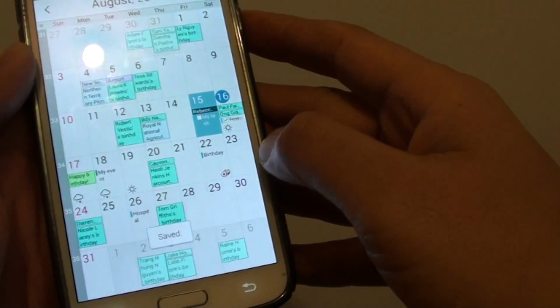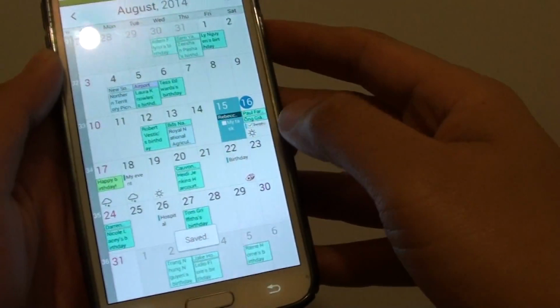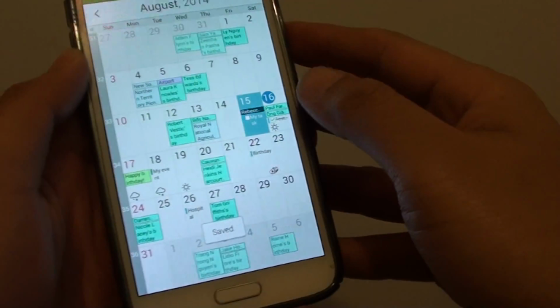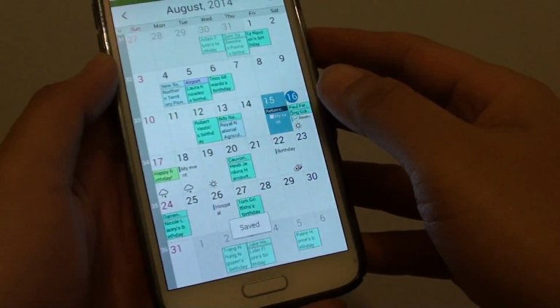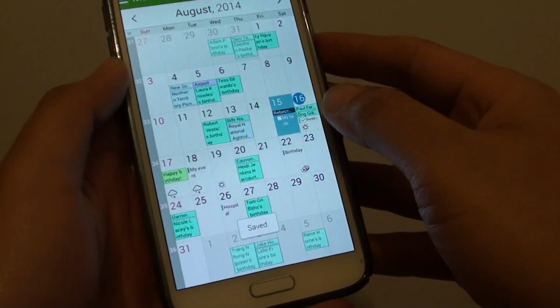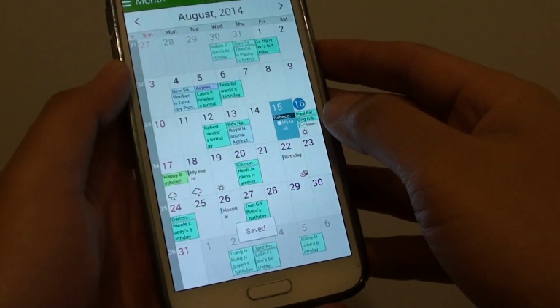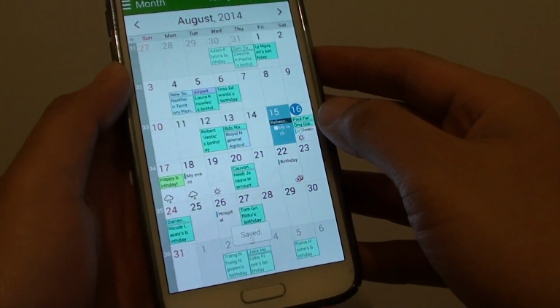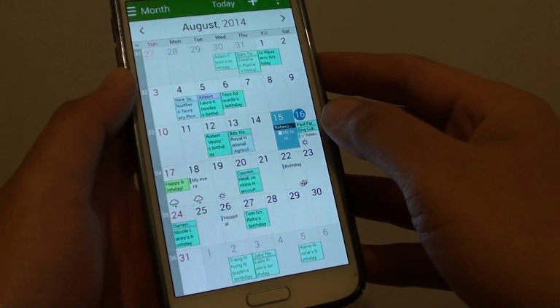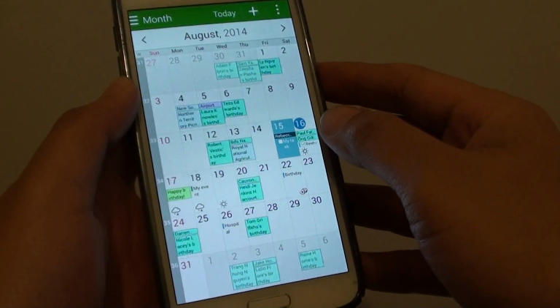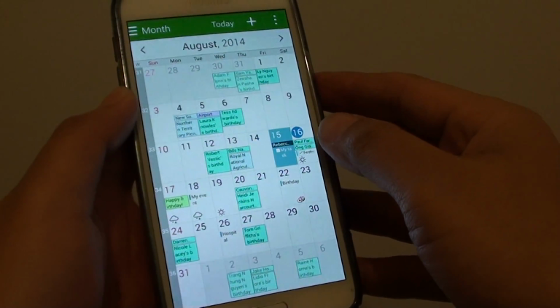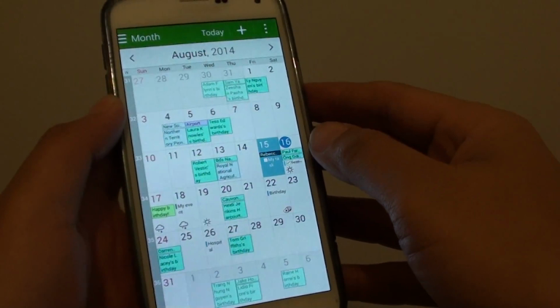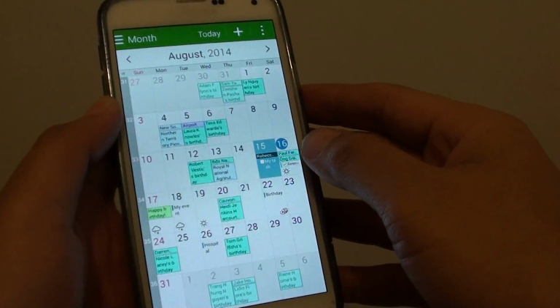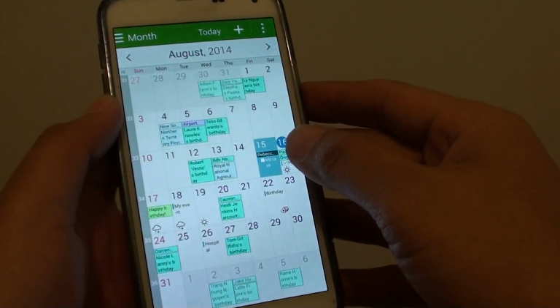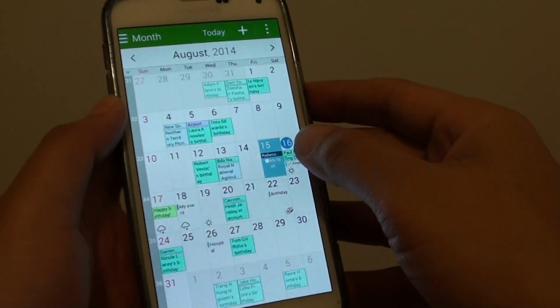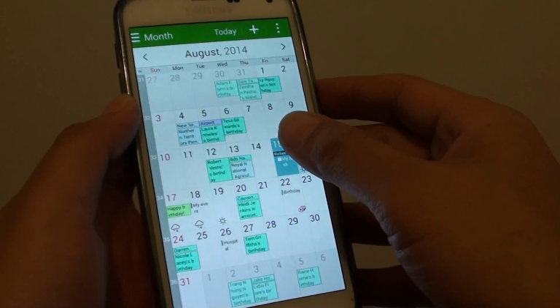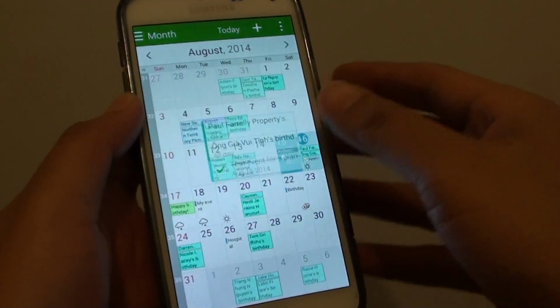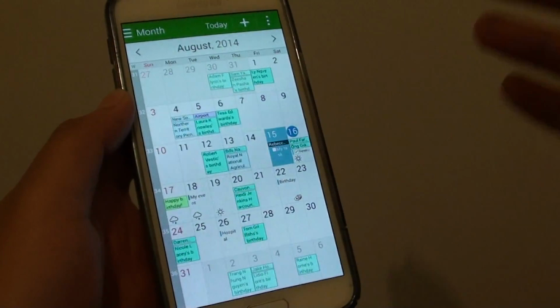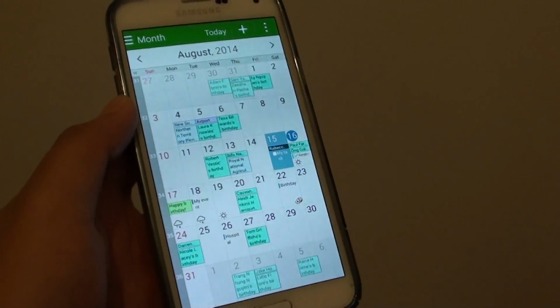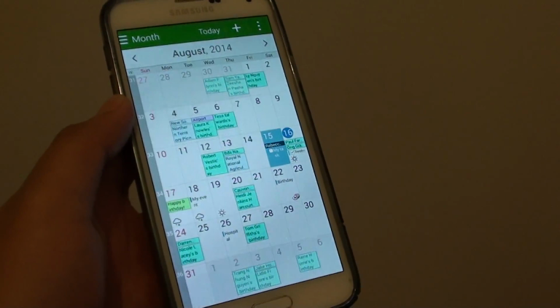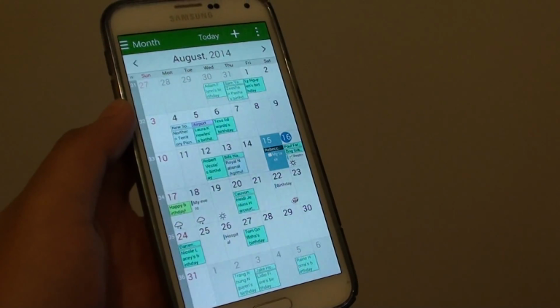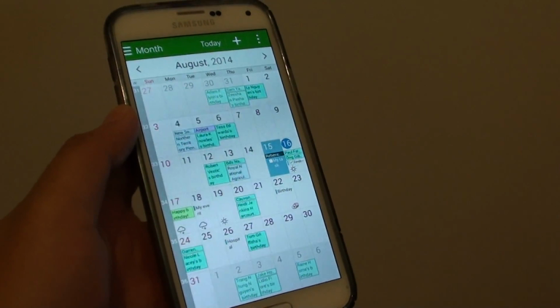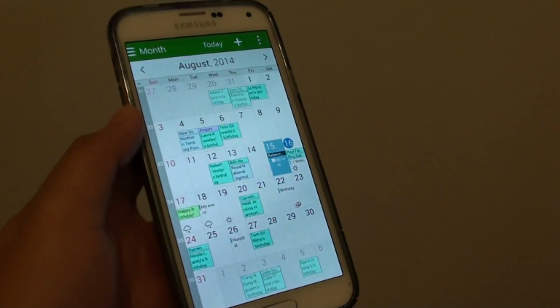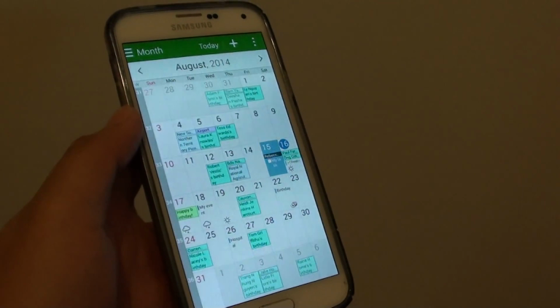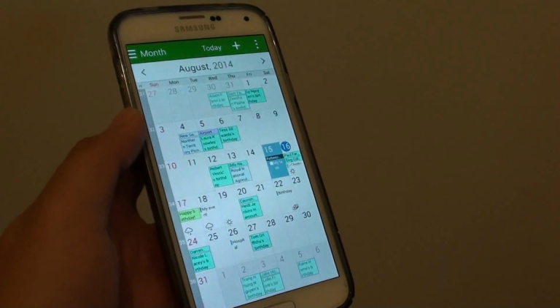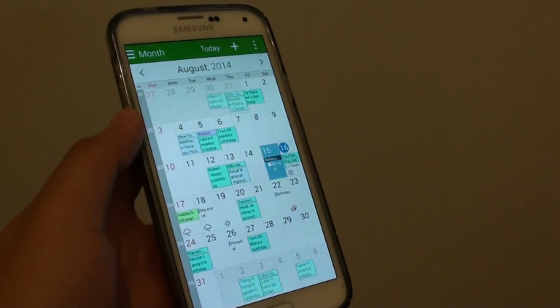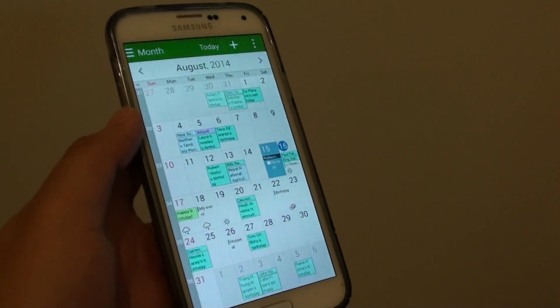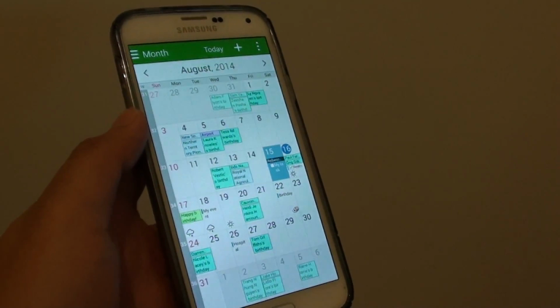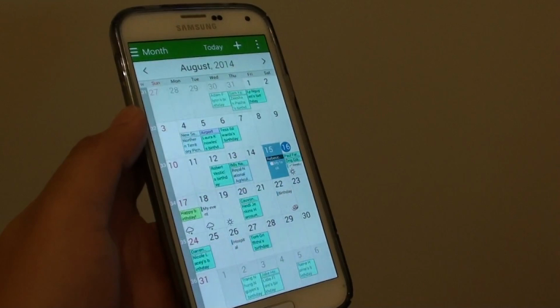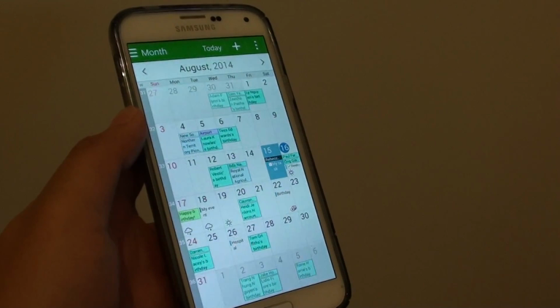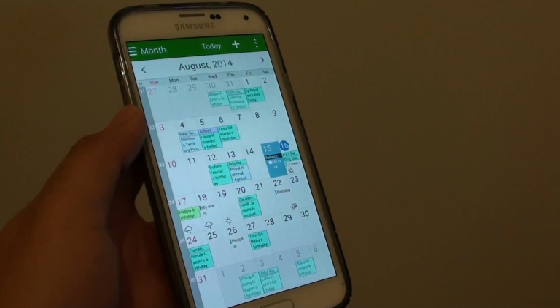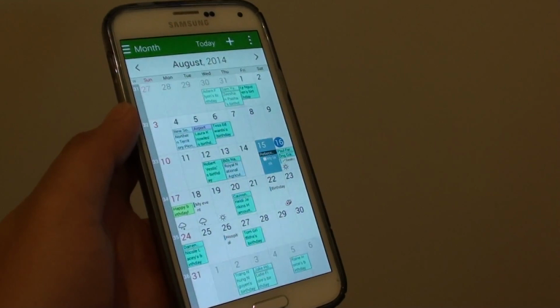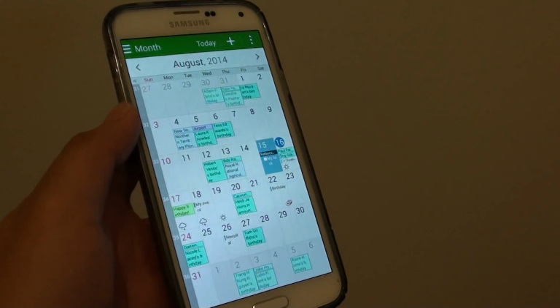That's how you can enable or disable the task from being shown on the calendar on the Samsung Galaxy S5. Thank you for watching this video.